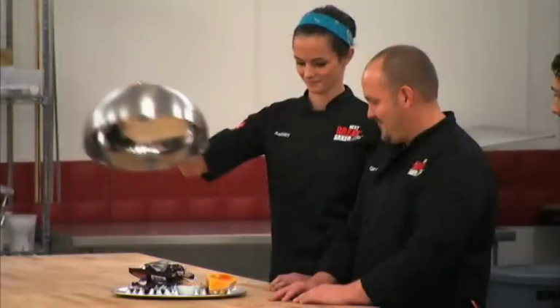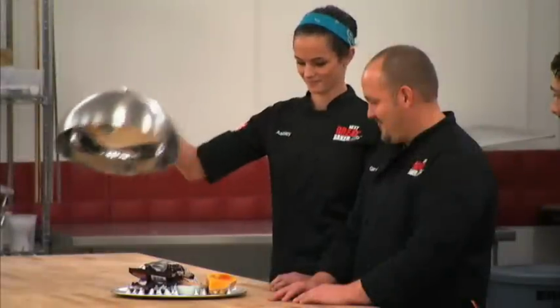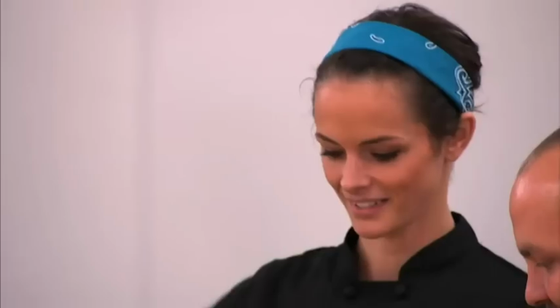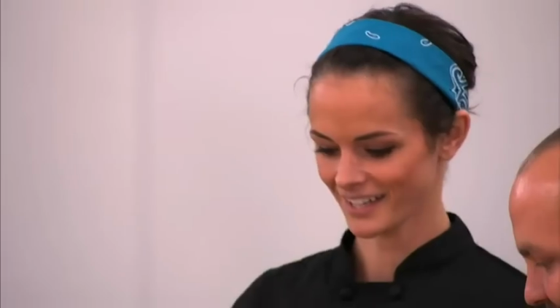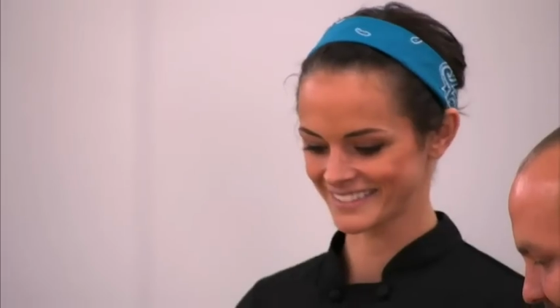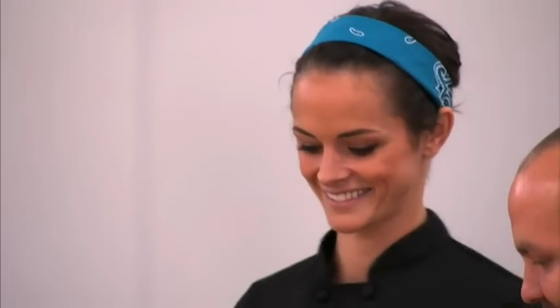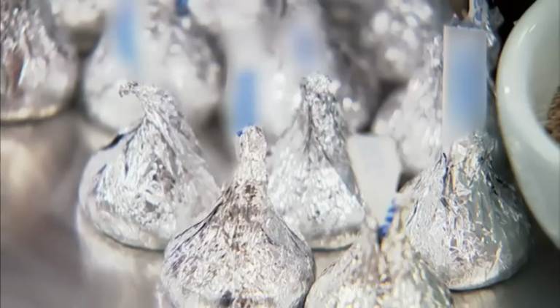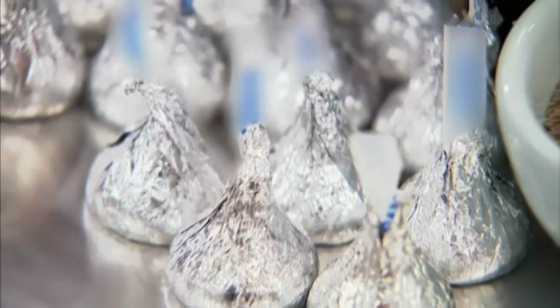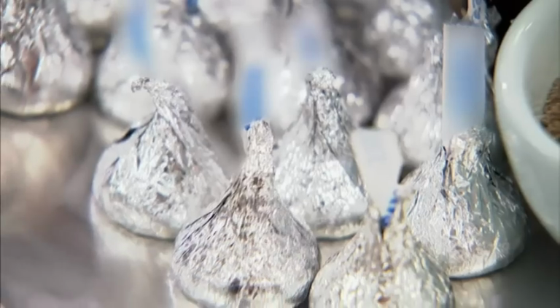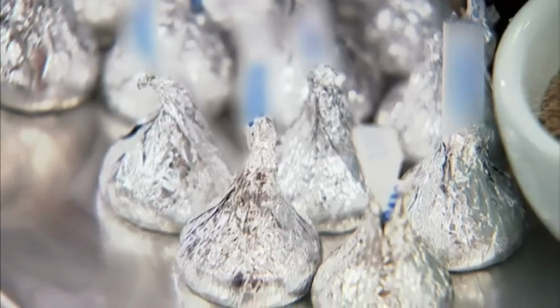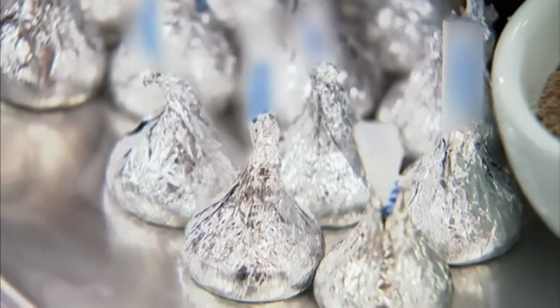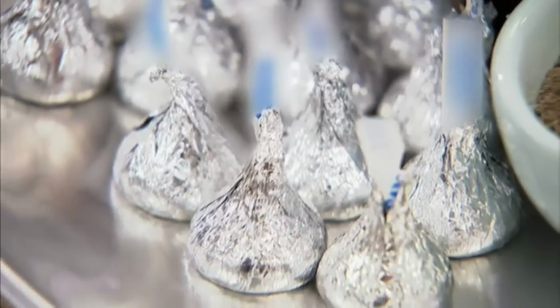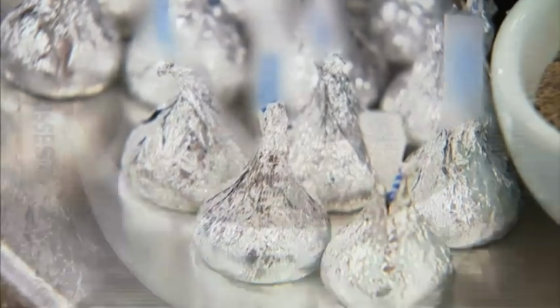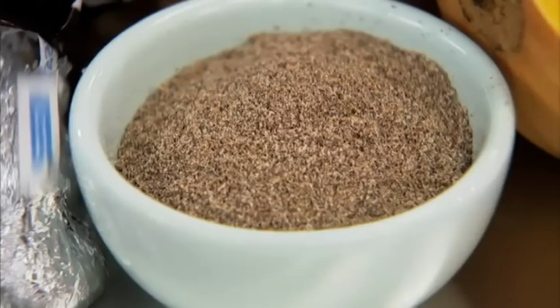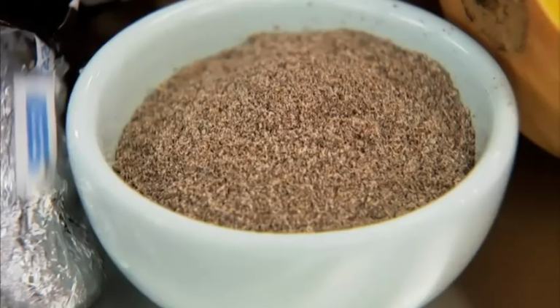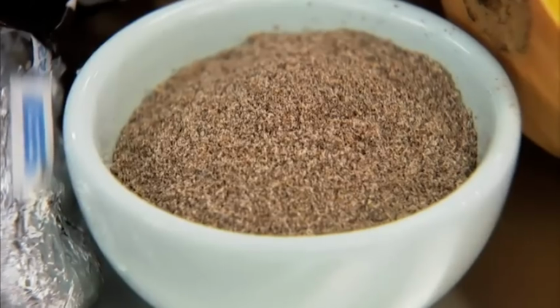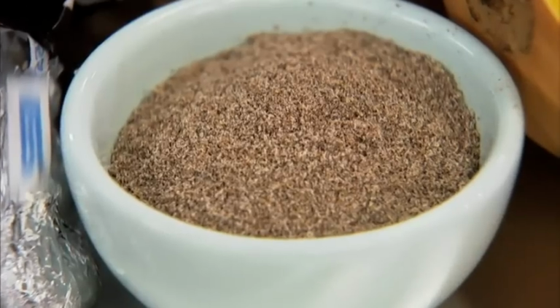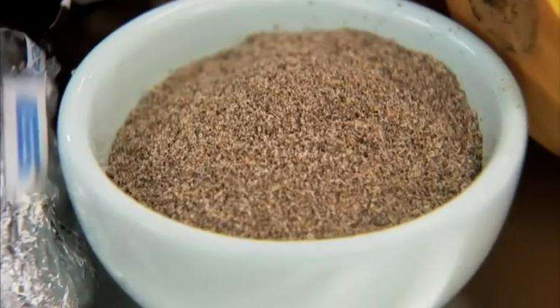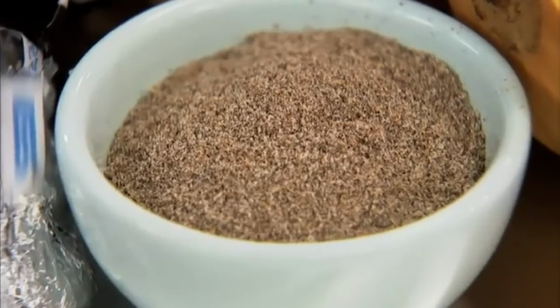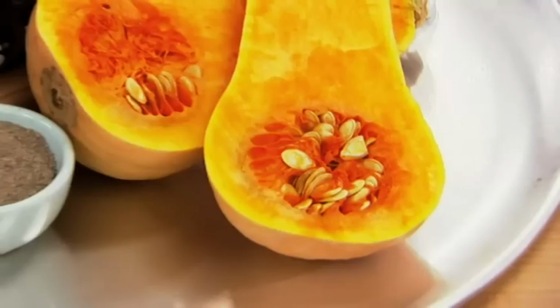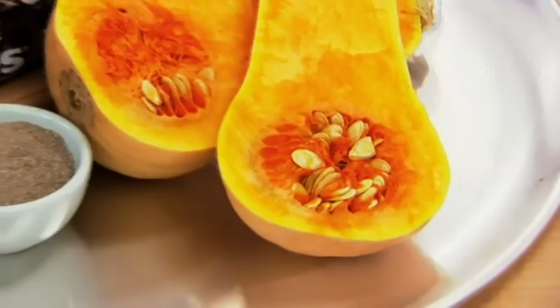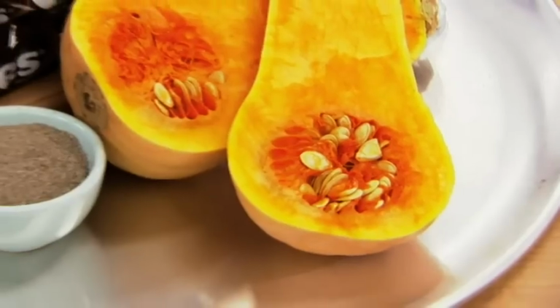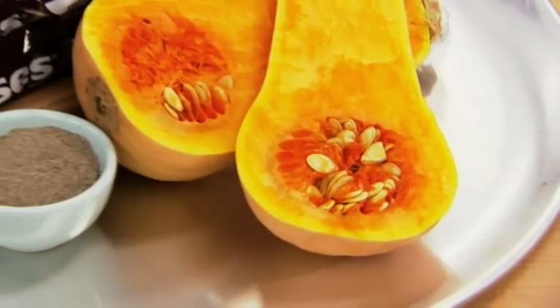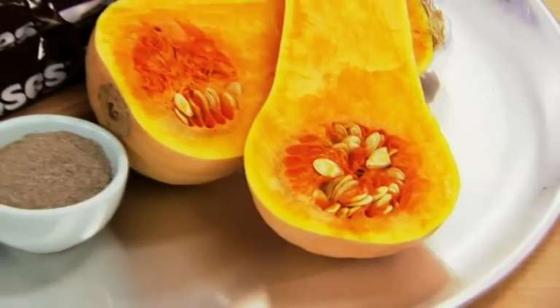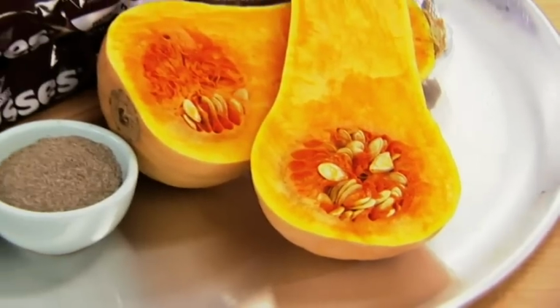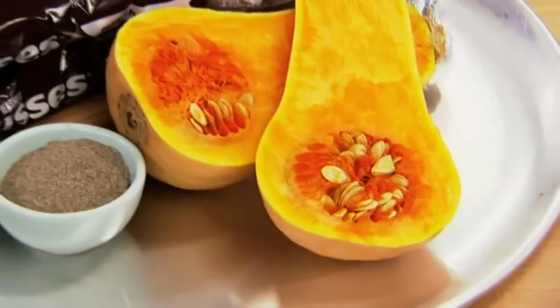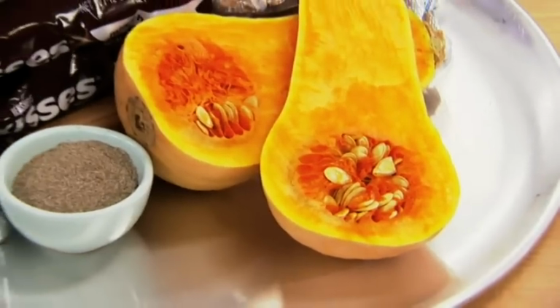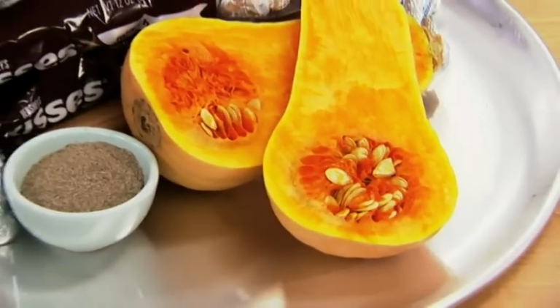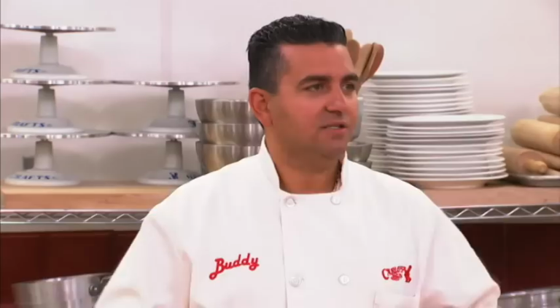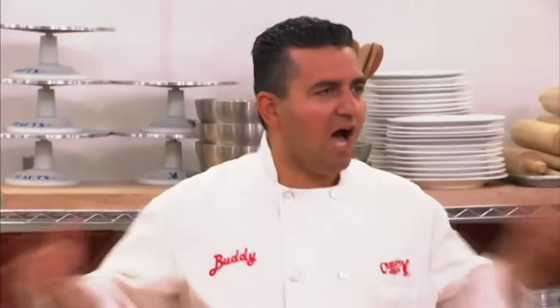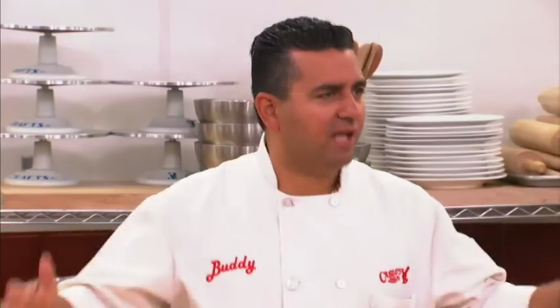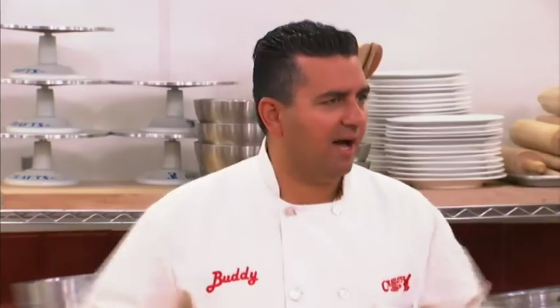Yes! Milk chocolates, cardamom, and butternut squash. Scout time!